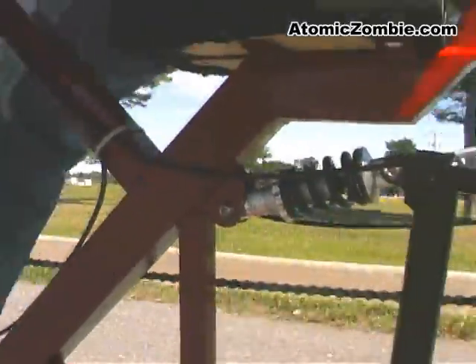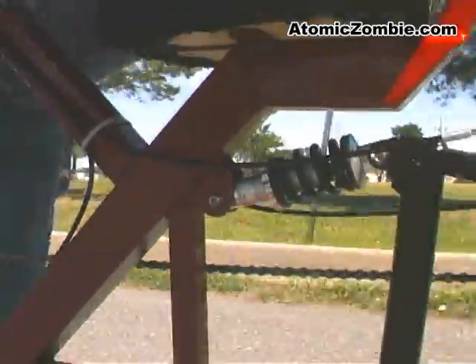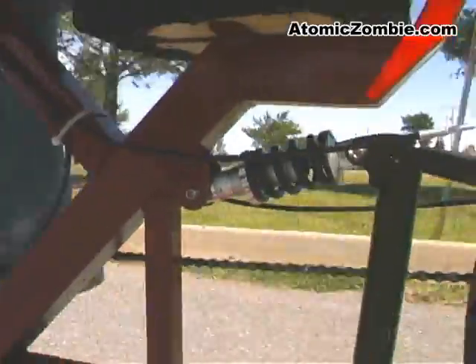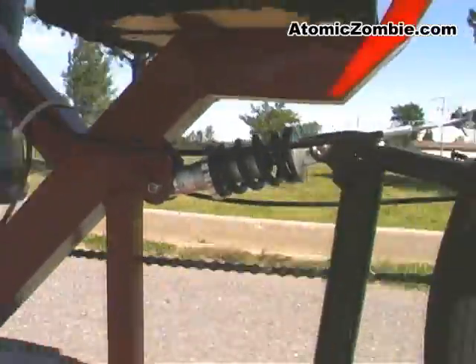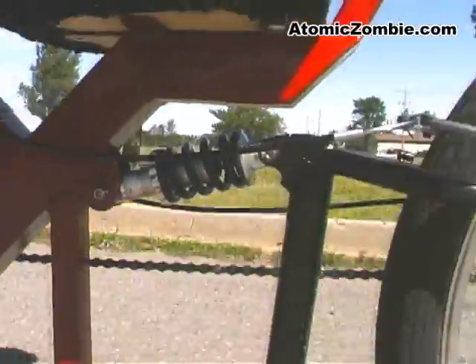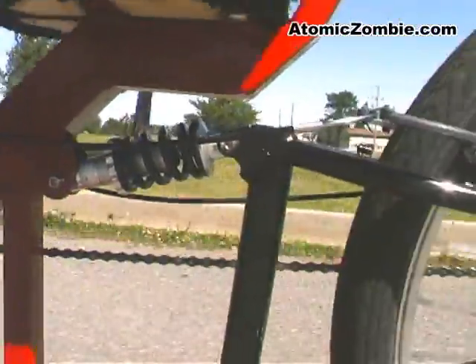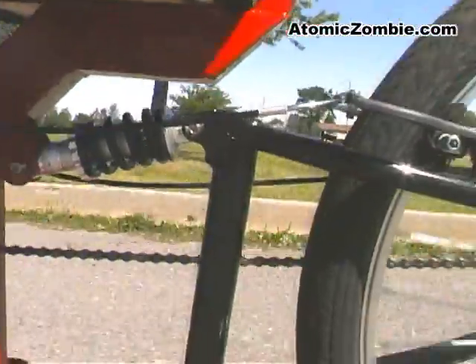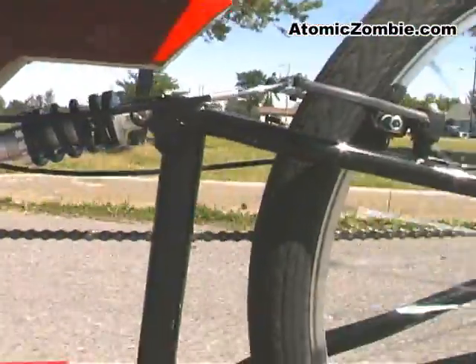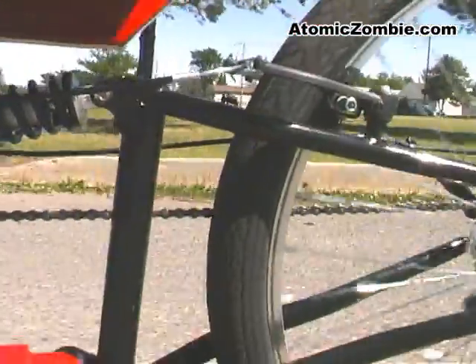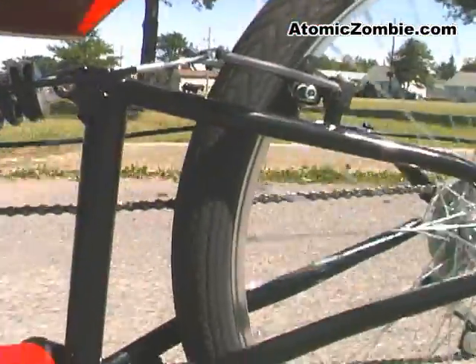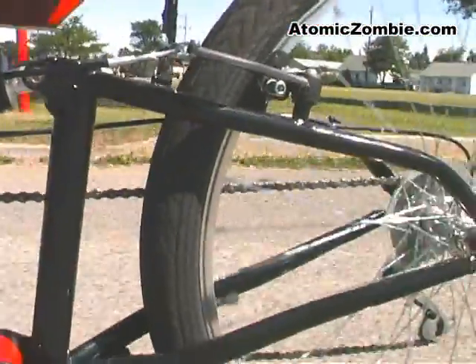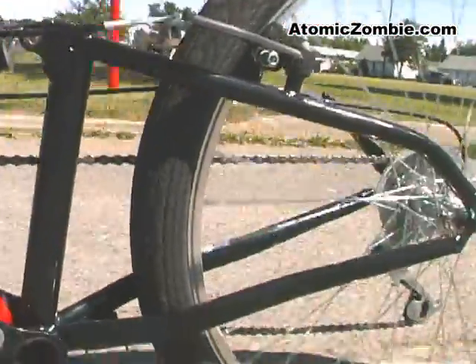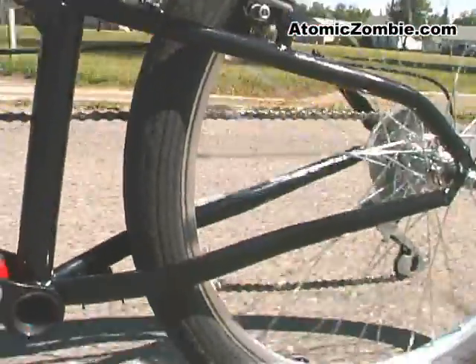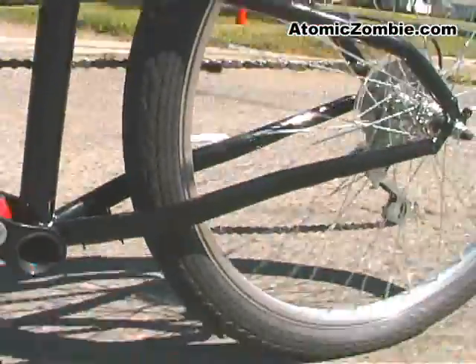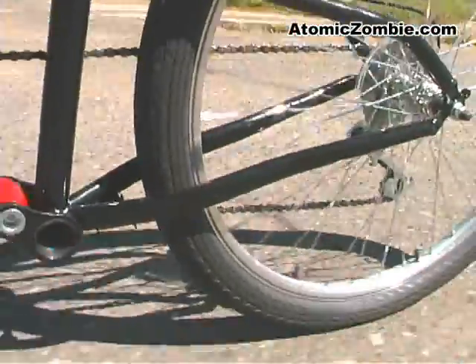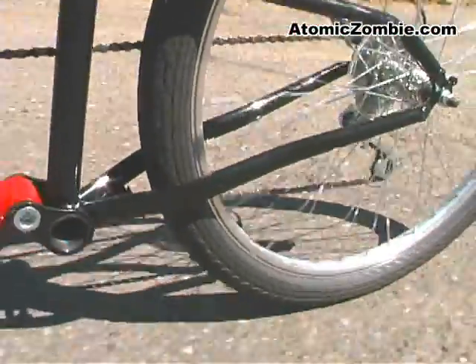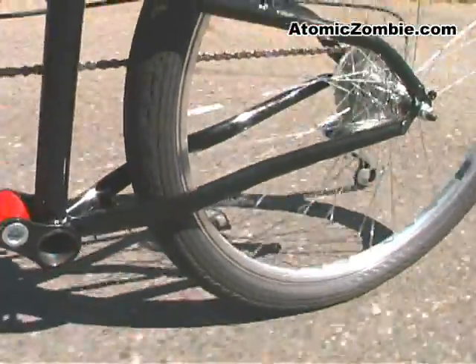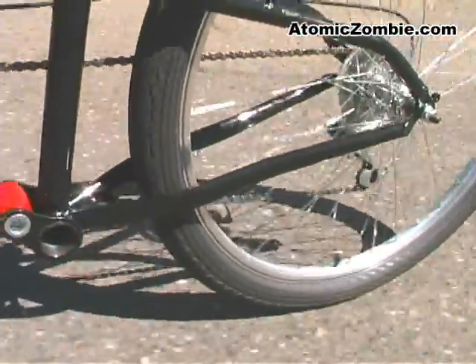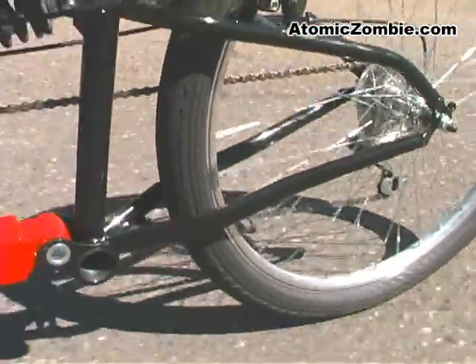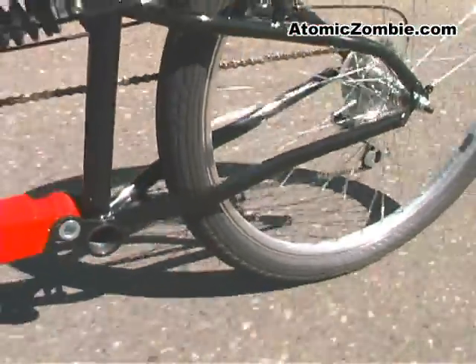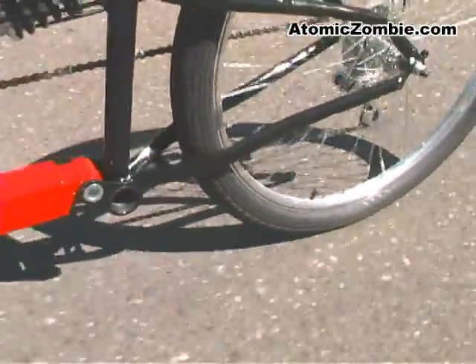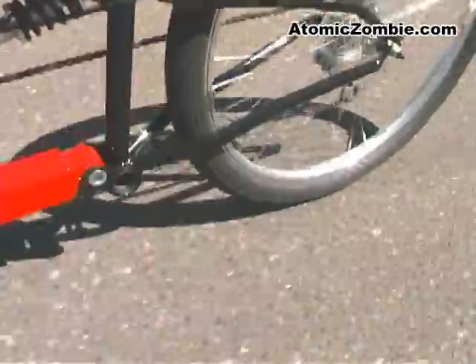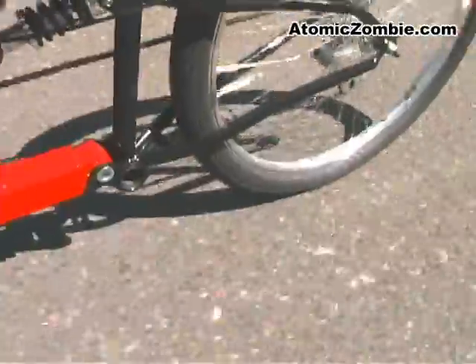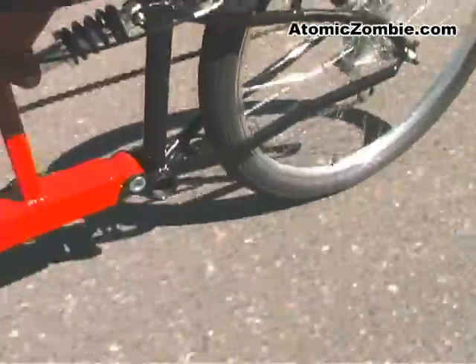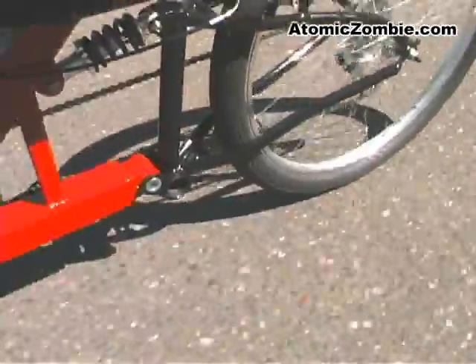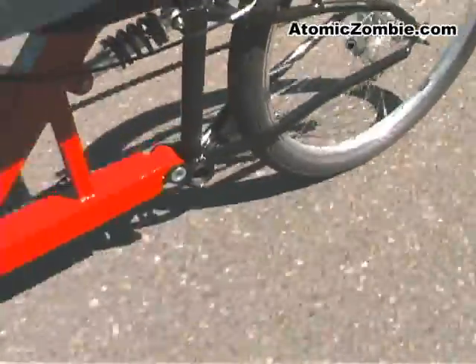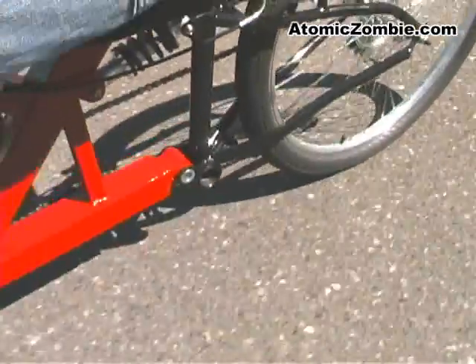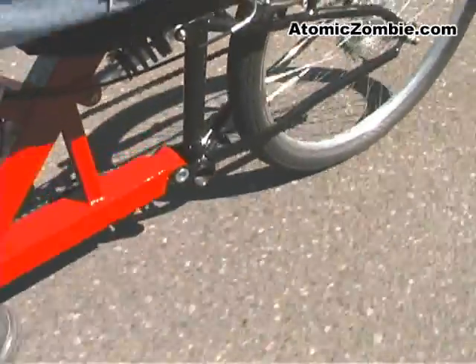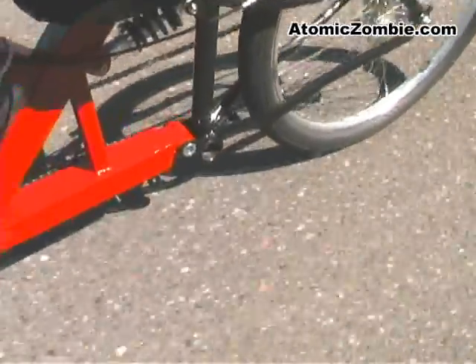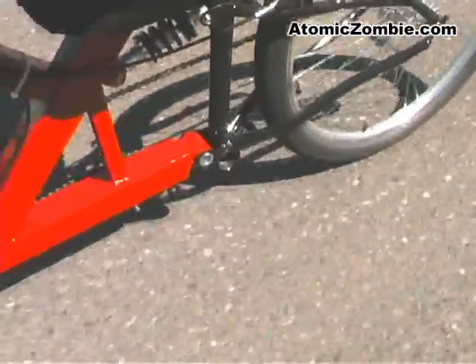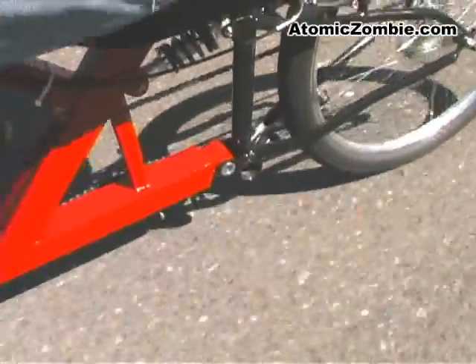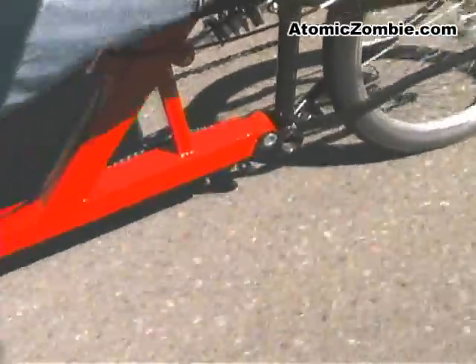The adjustable bottom bracket allows riders of any height to easily adjust the cranks for their leg length.